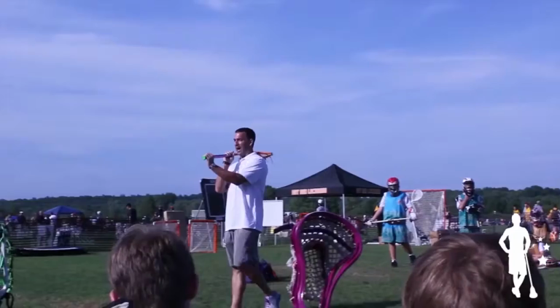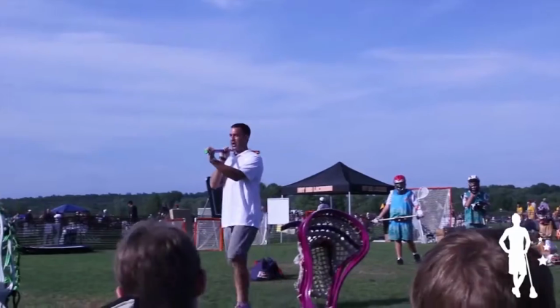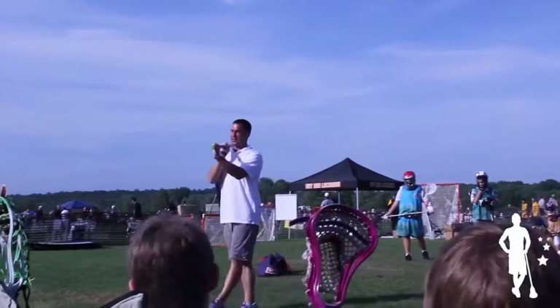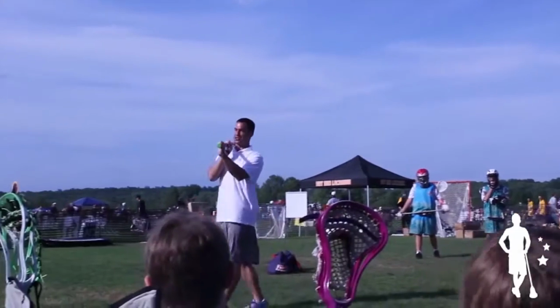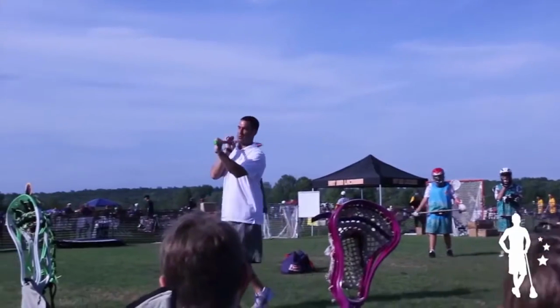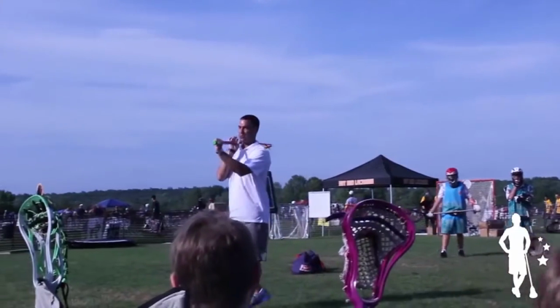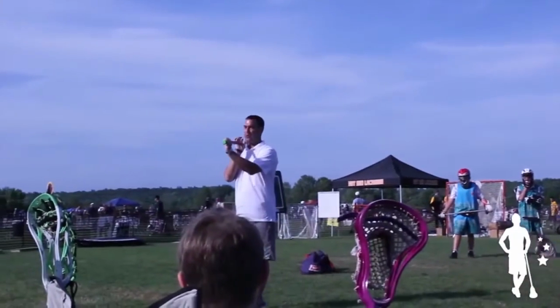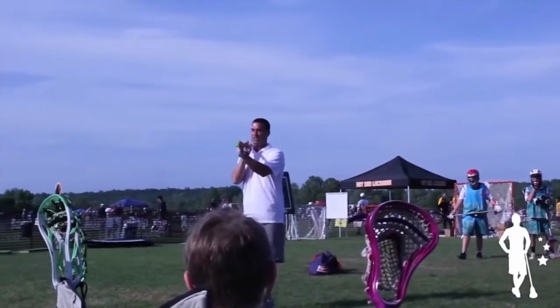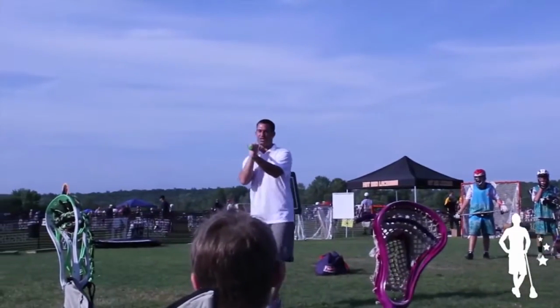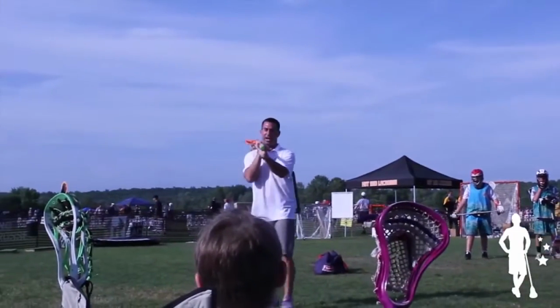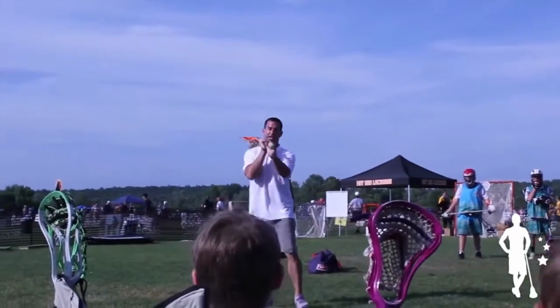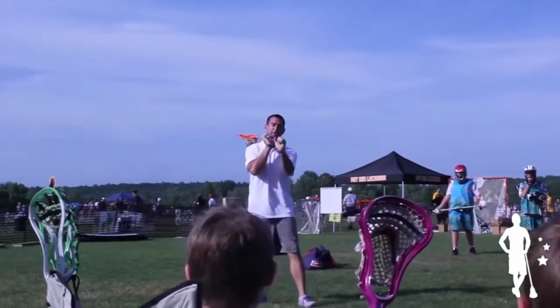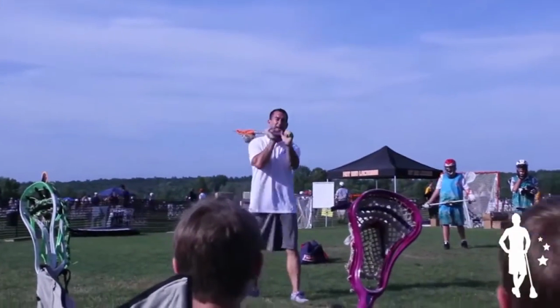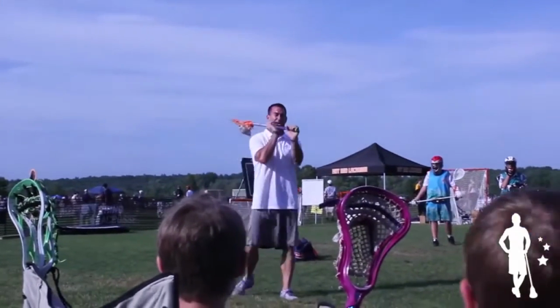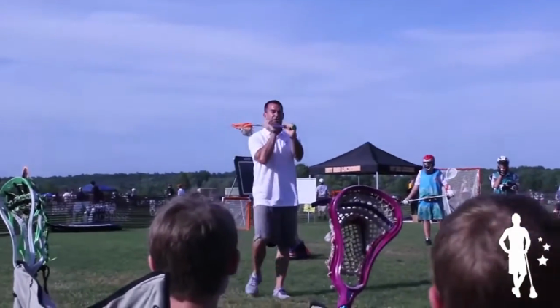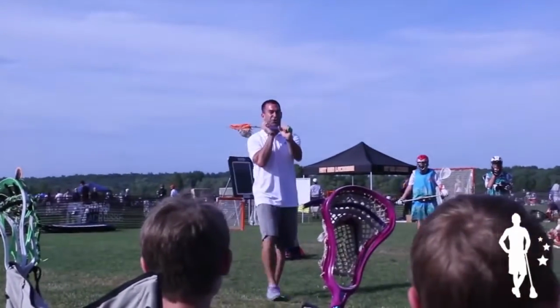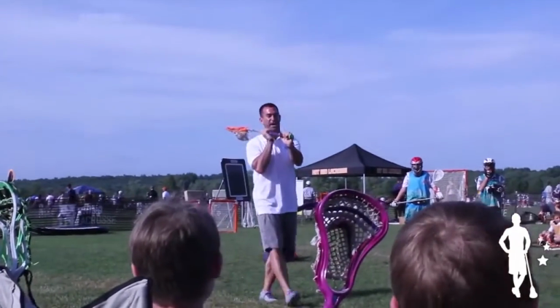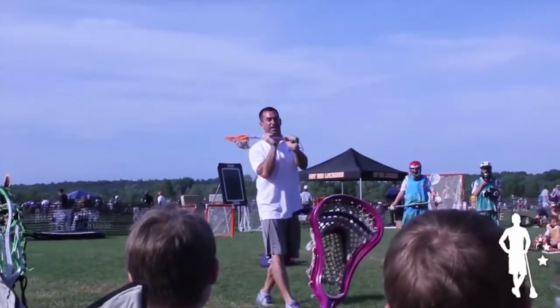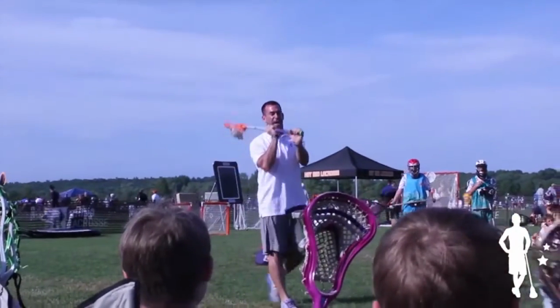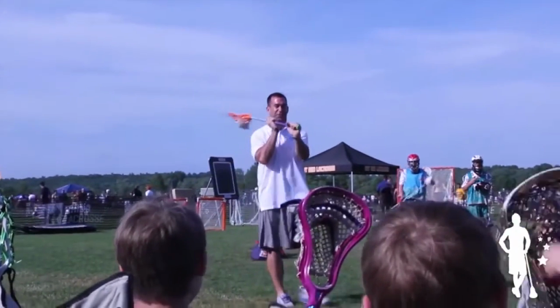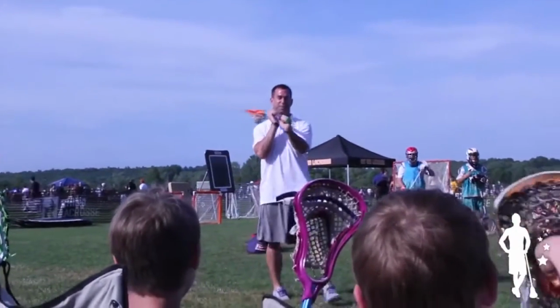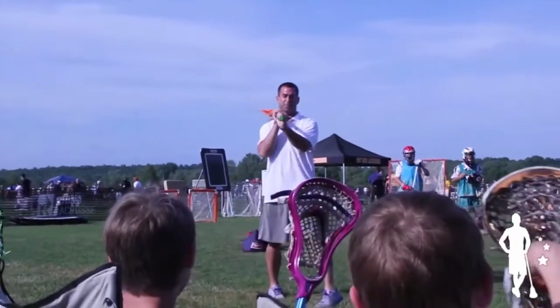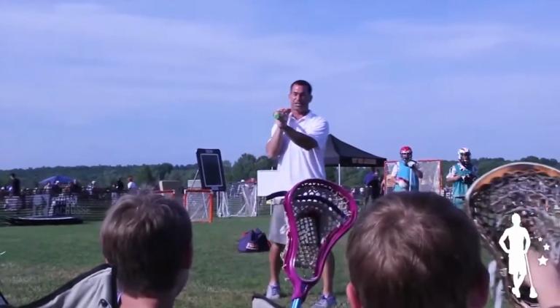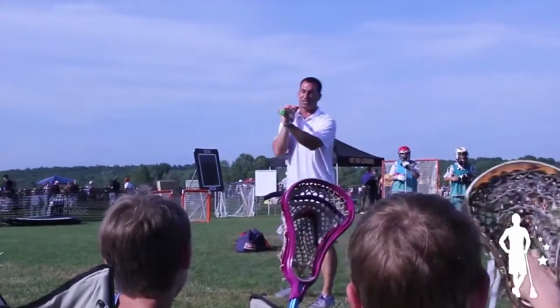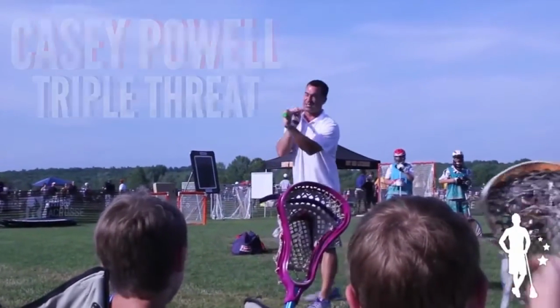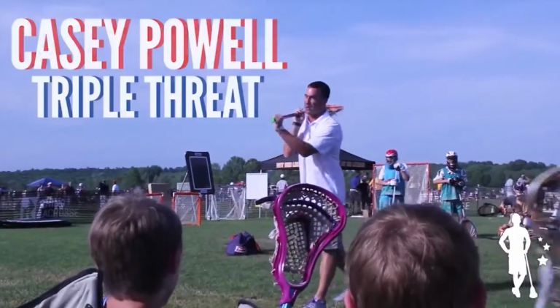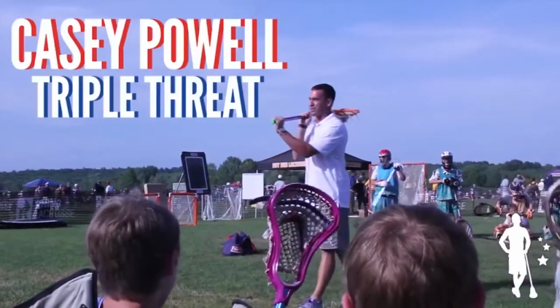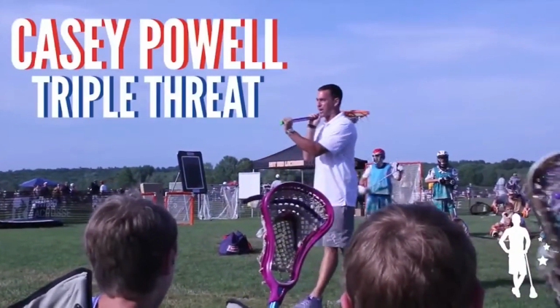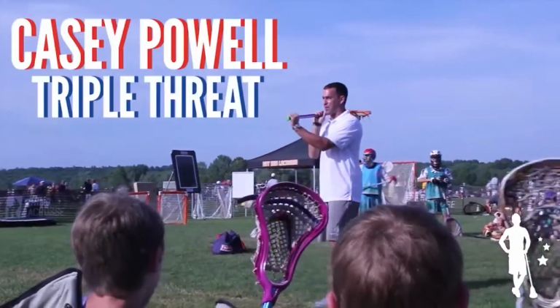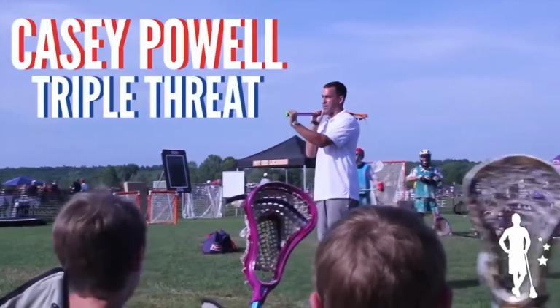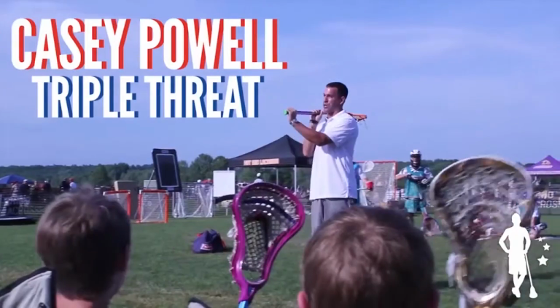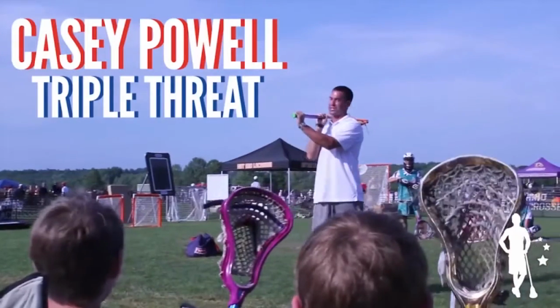I call this a triple threat position. I can pass, I can shoot, and I can dodge from this position. This is how I try to play lacrosse.